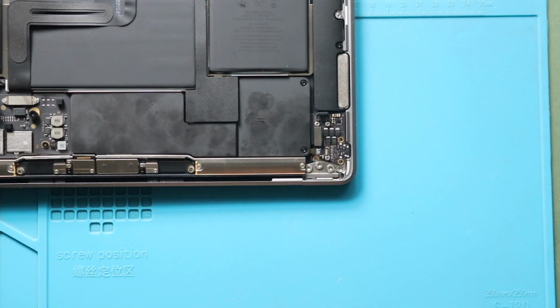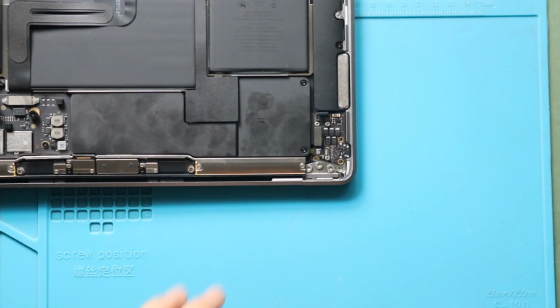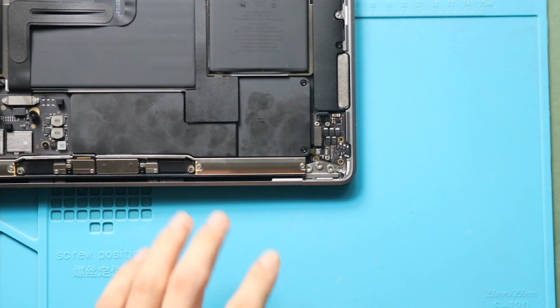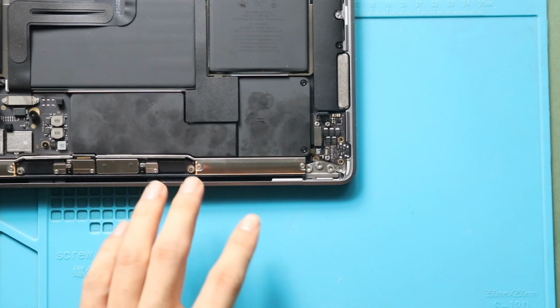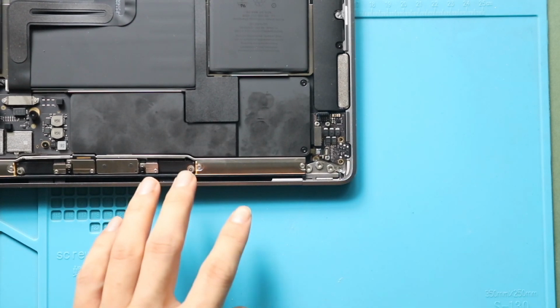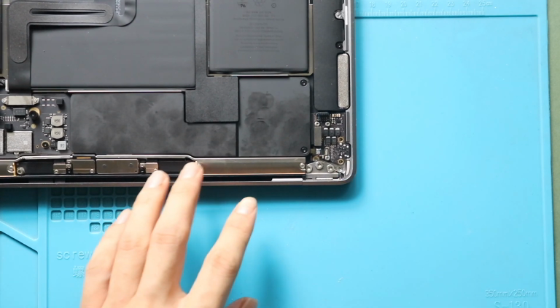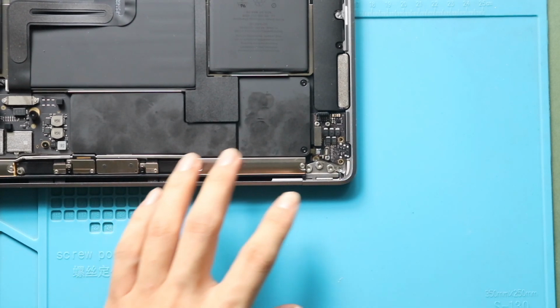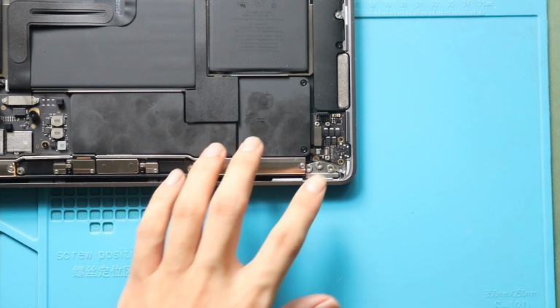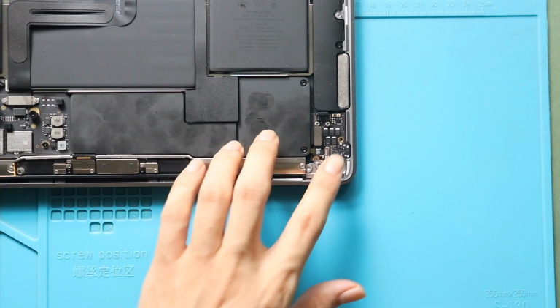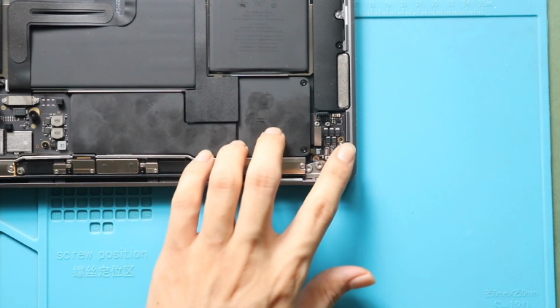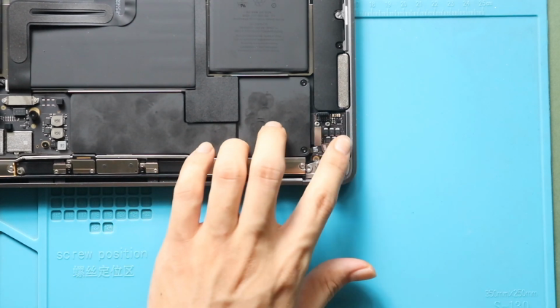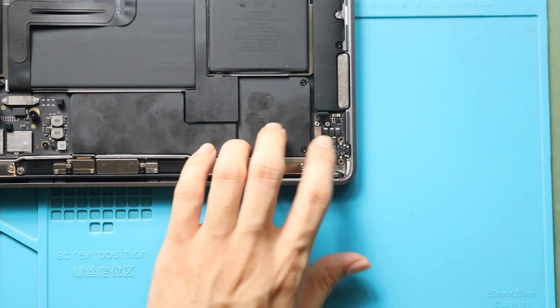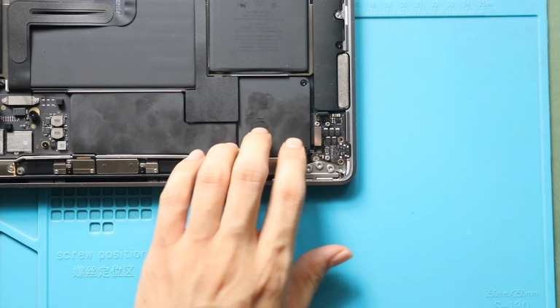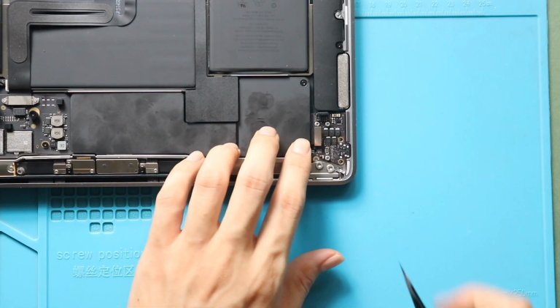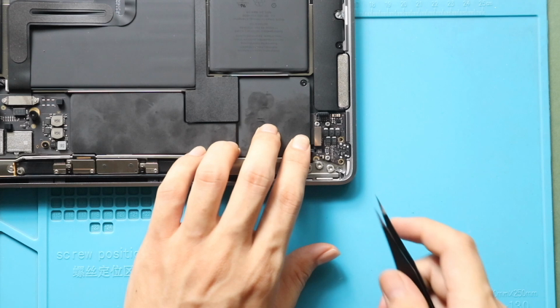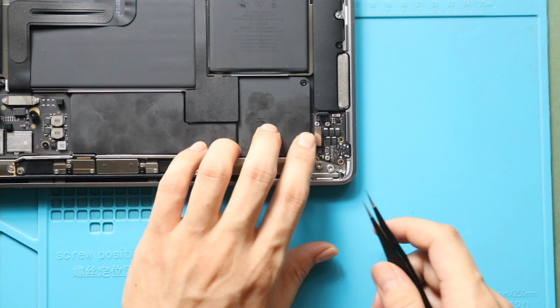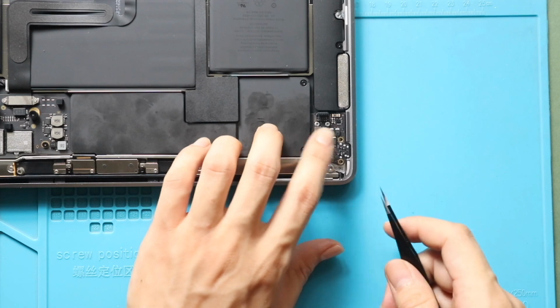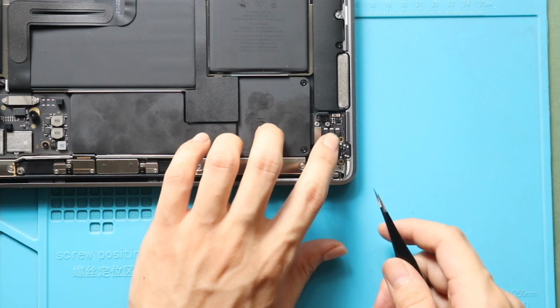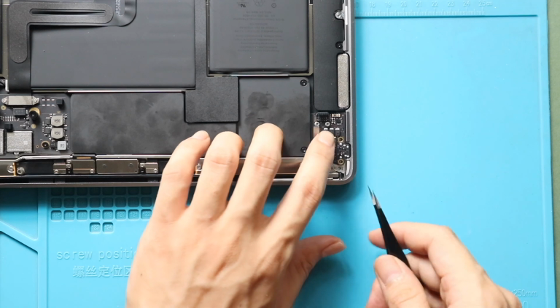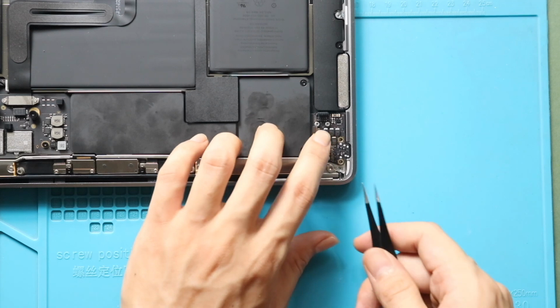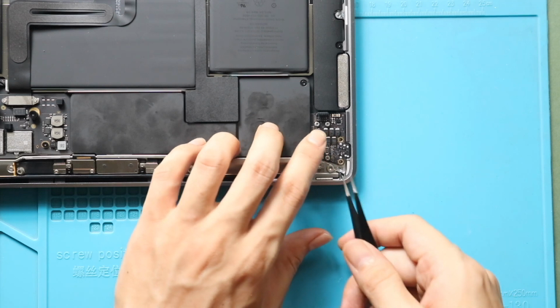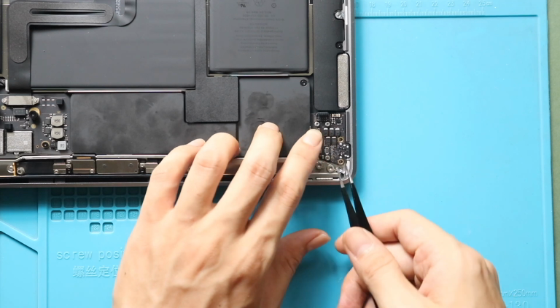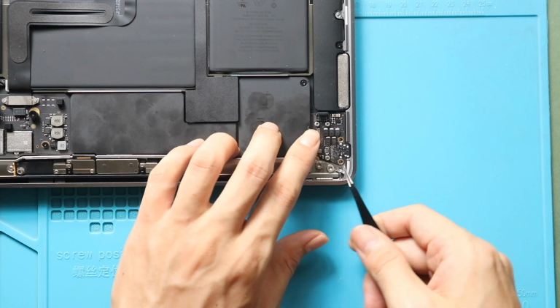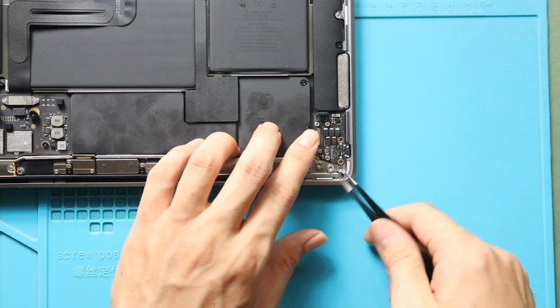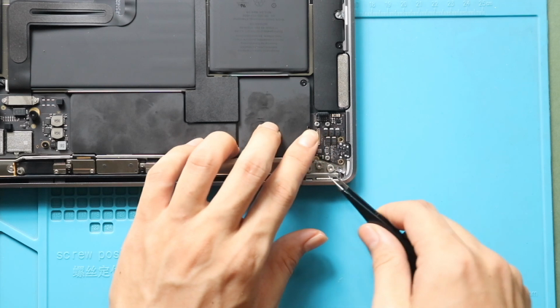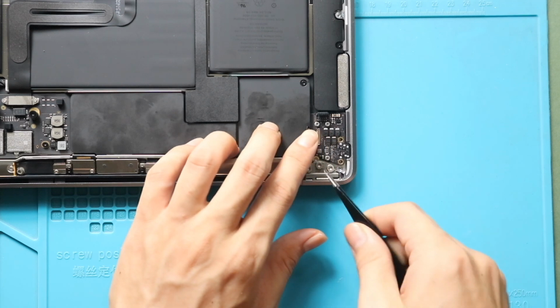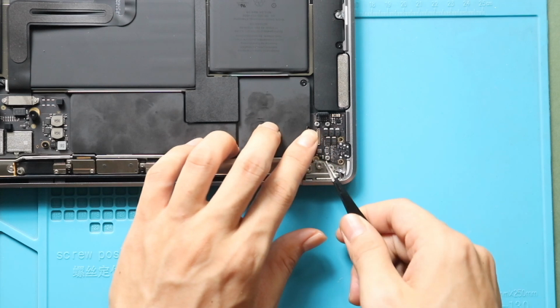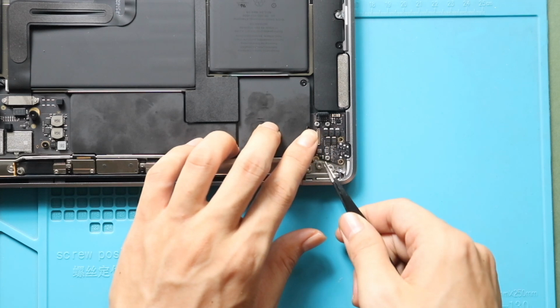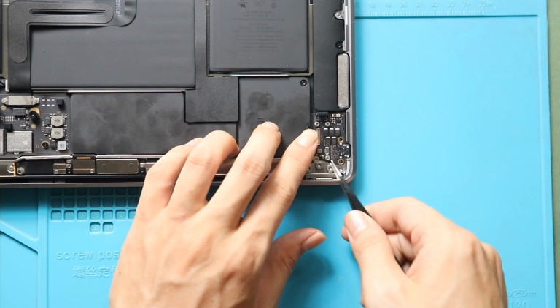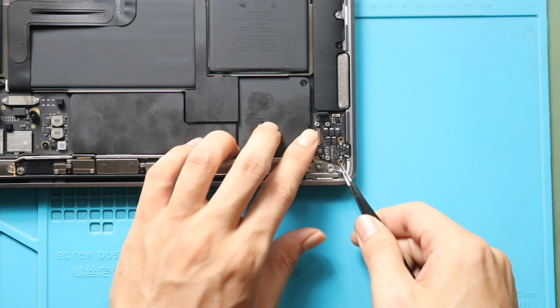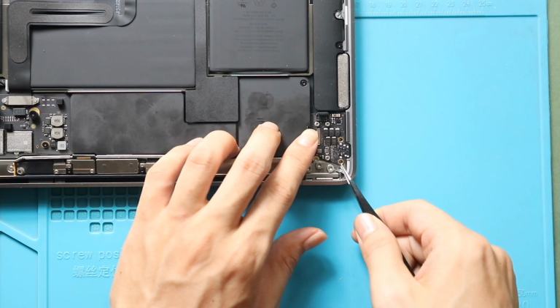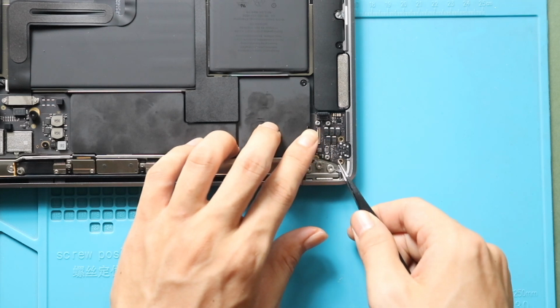Next, gently pull out the networking audio board using a pry tool or tweezers.